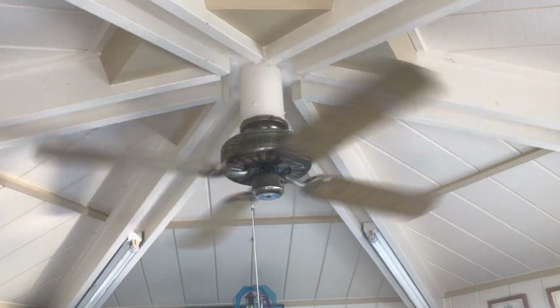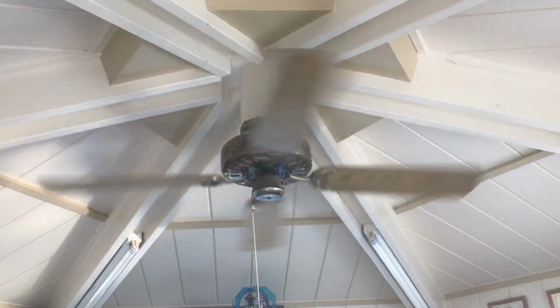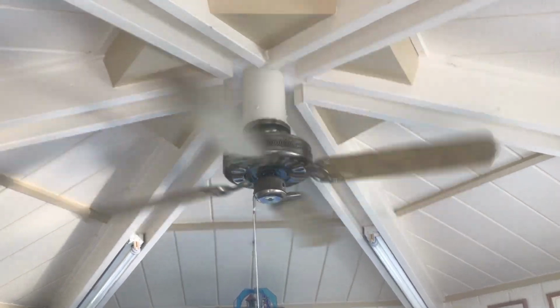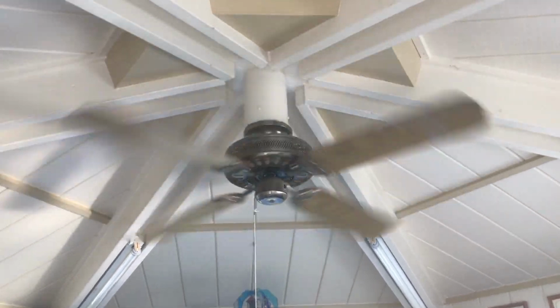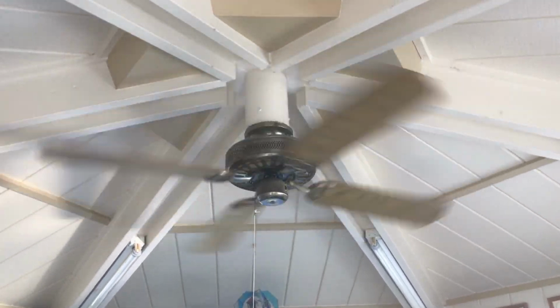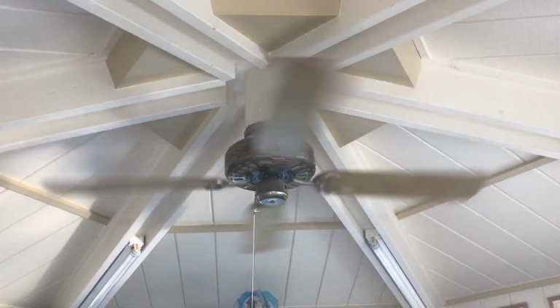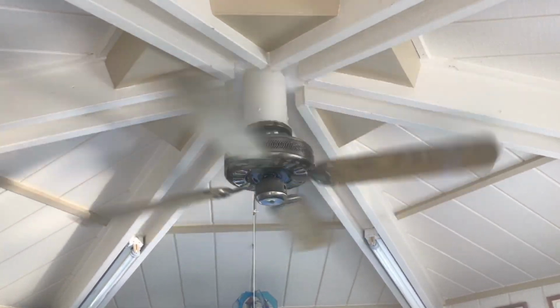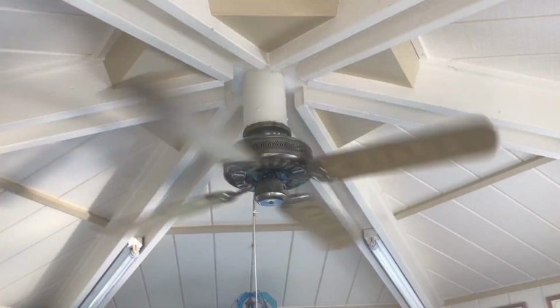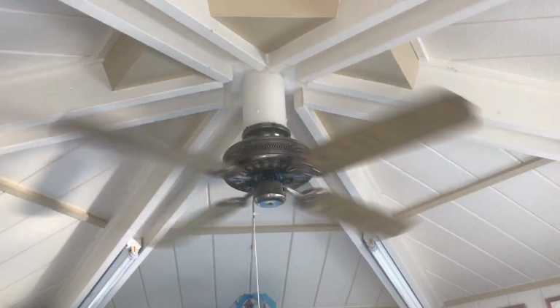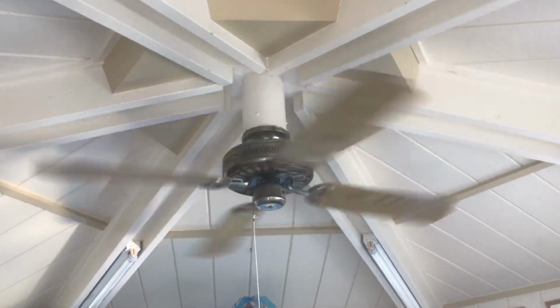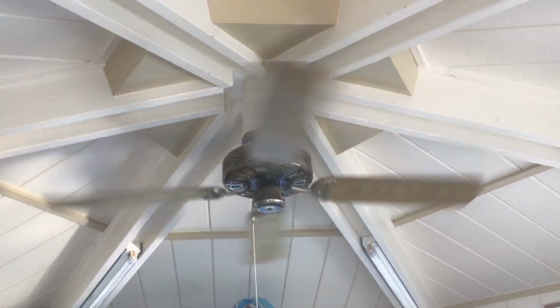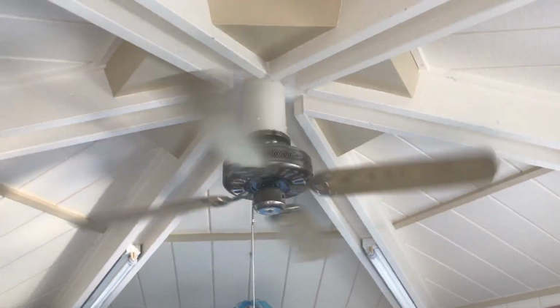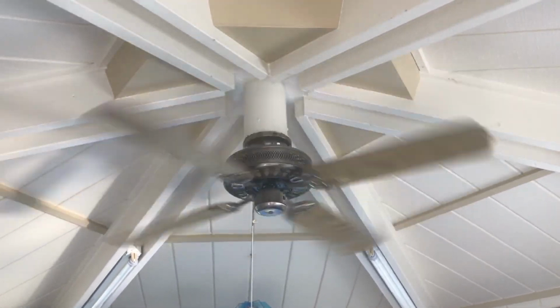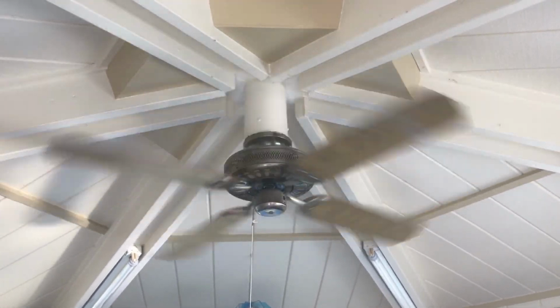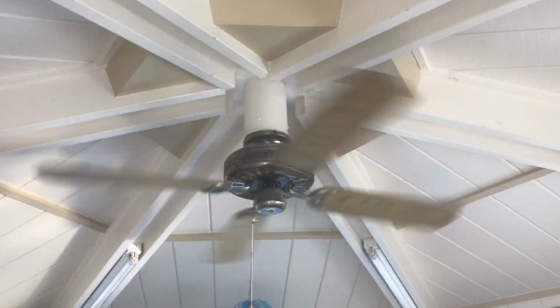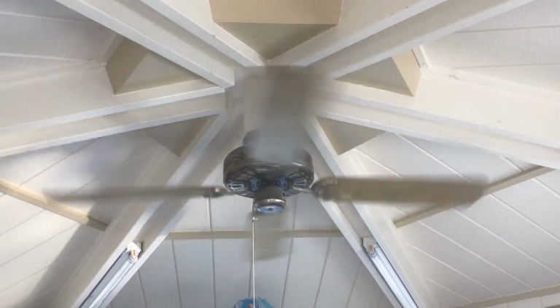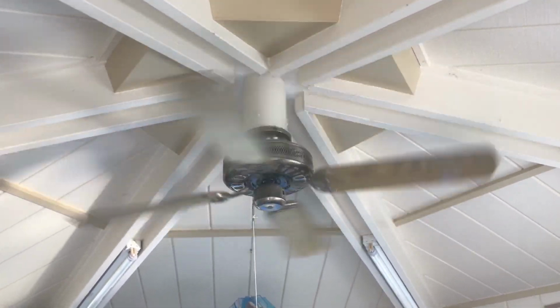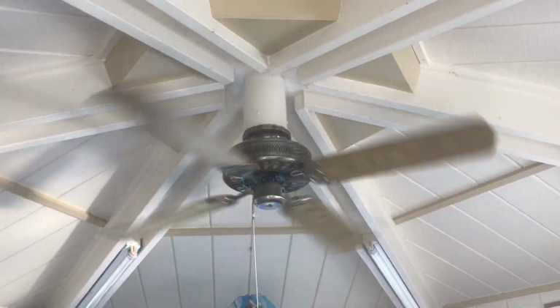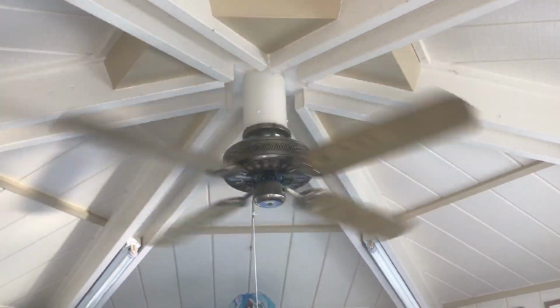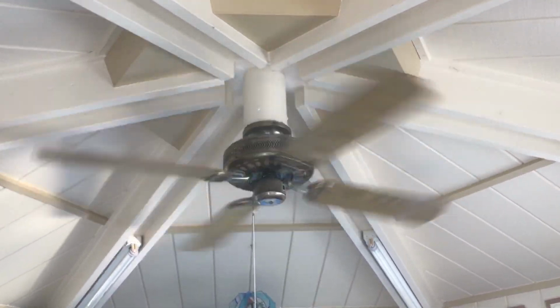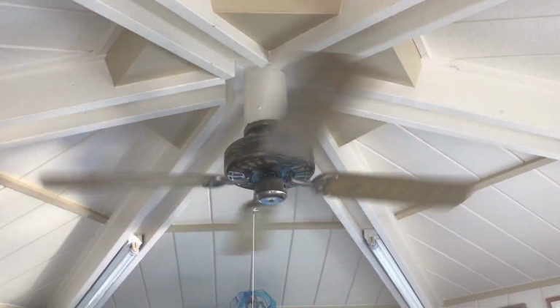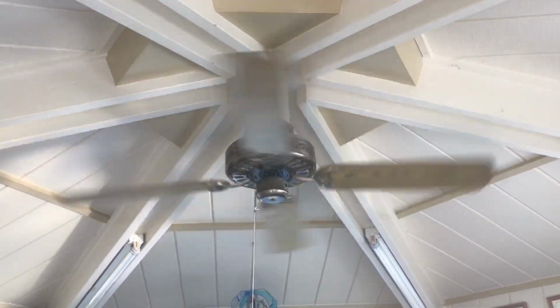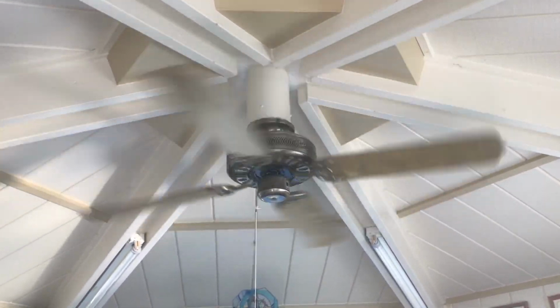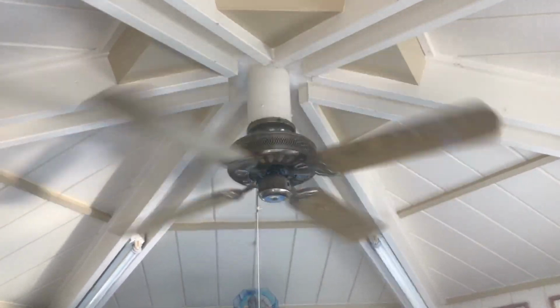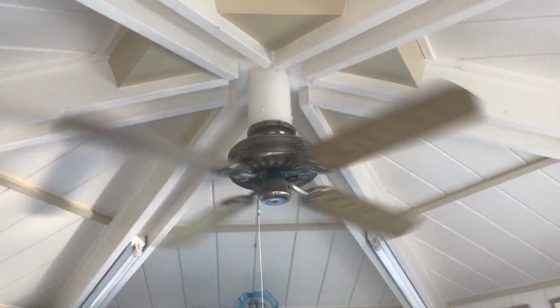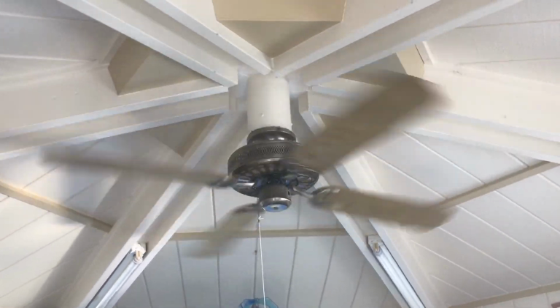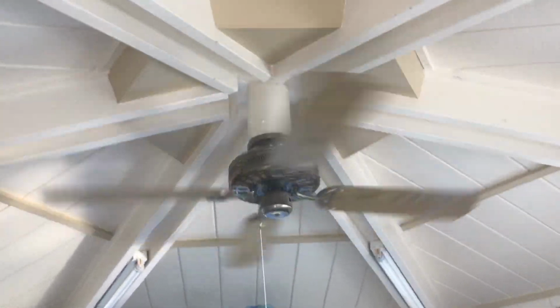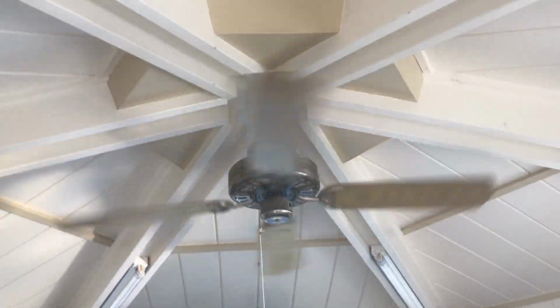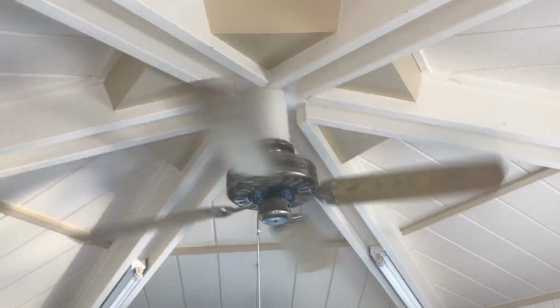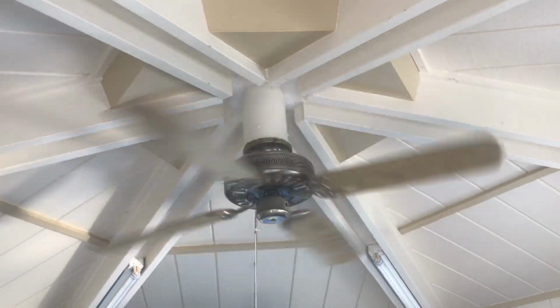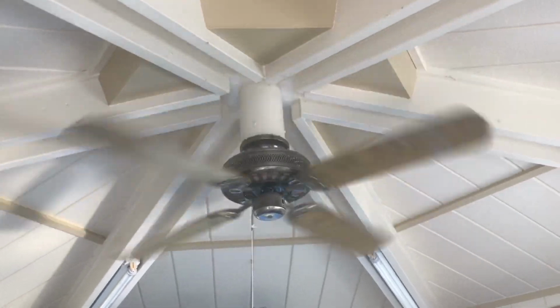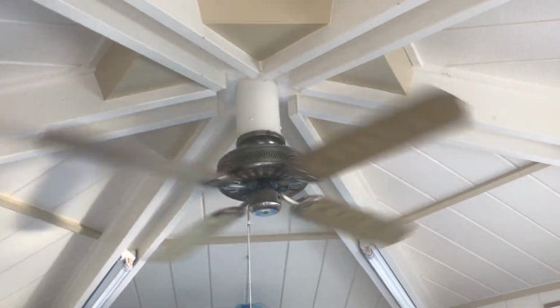Here is a fan running at a low speed right now, other than showing on medium and high.